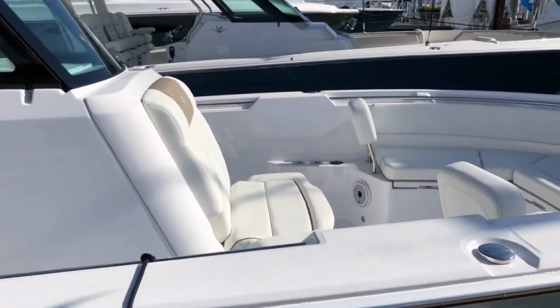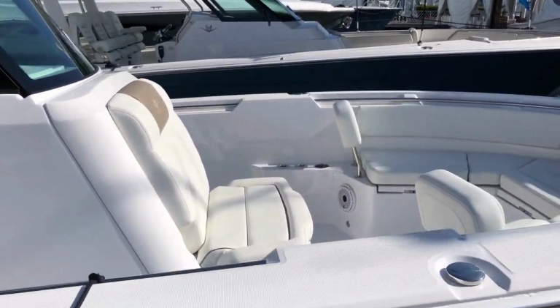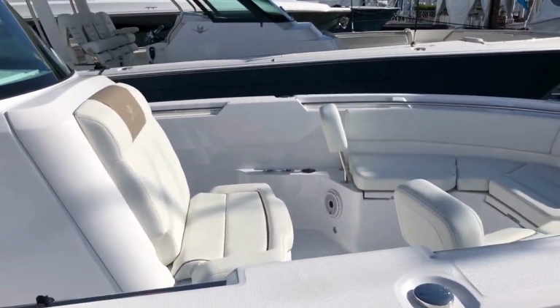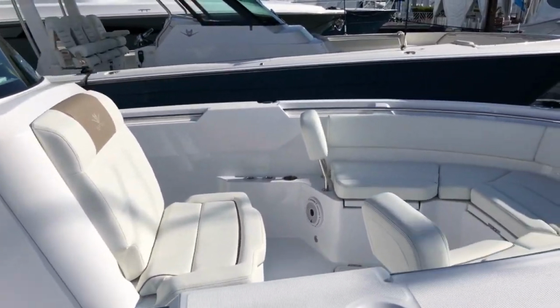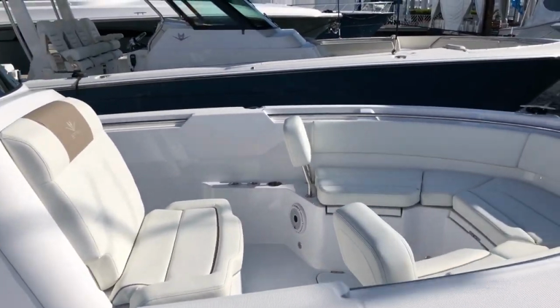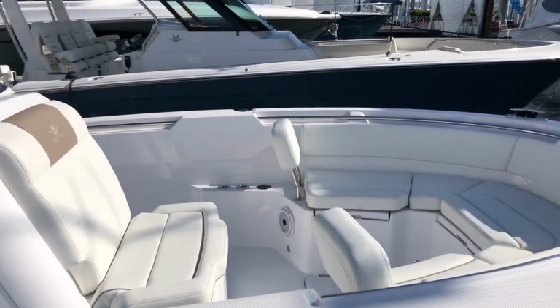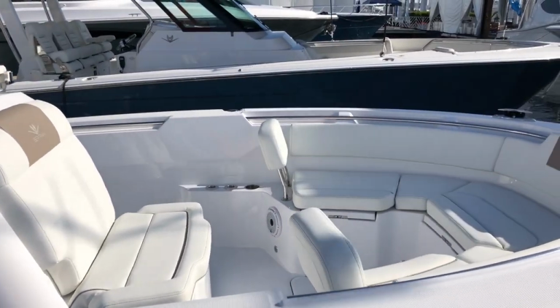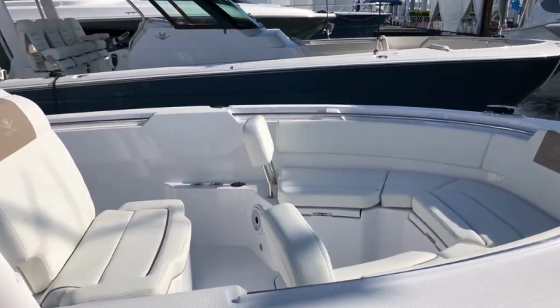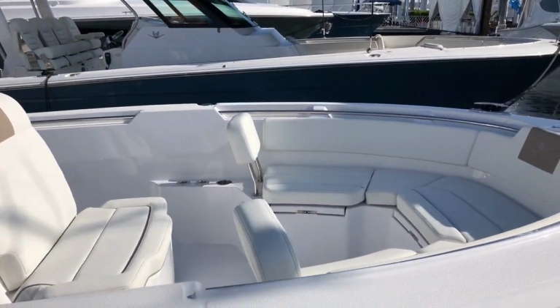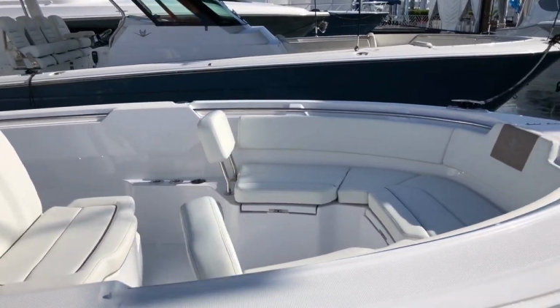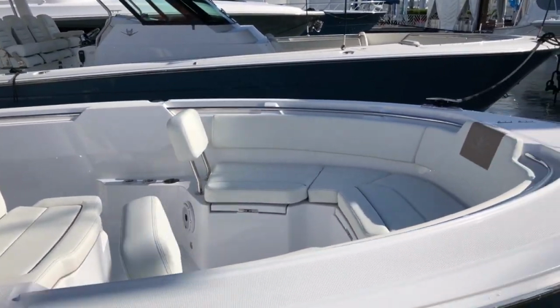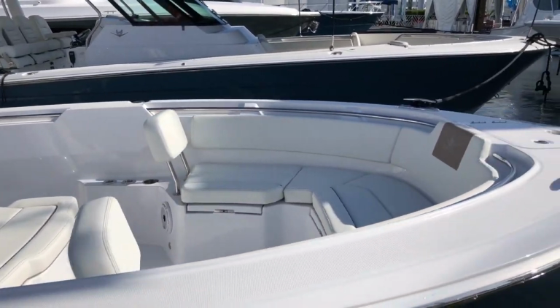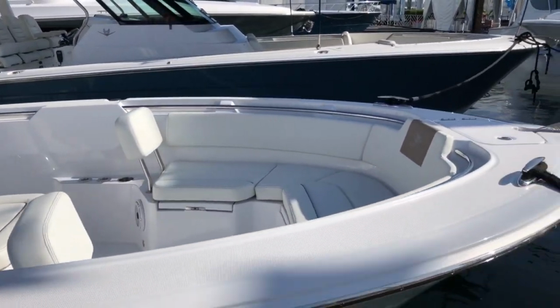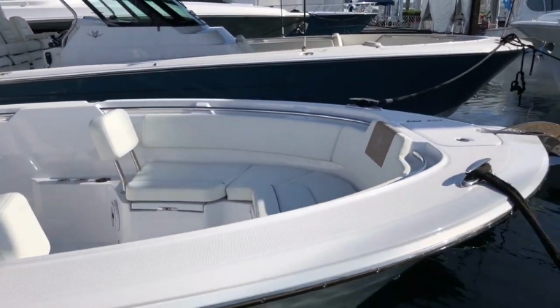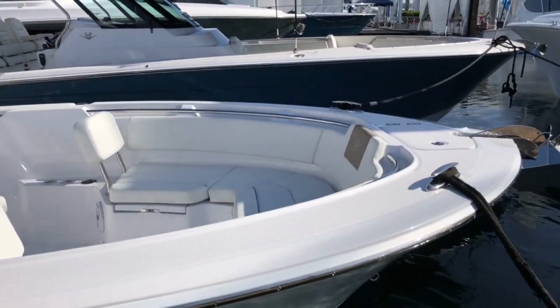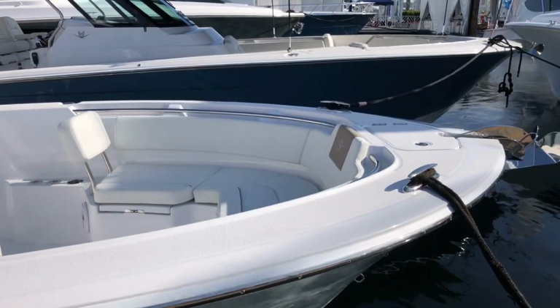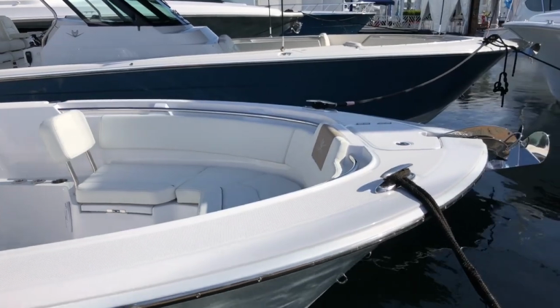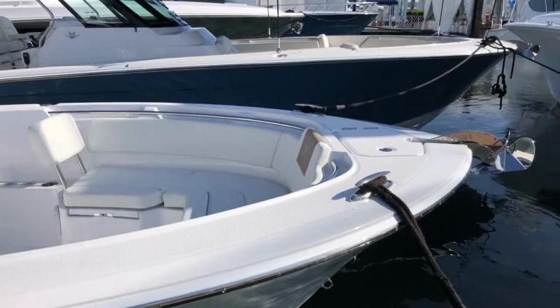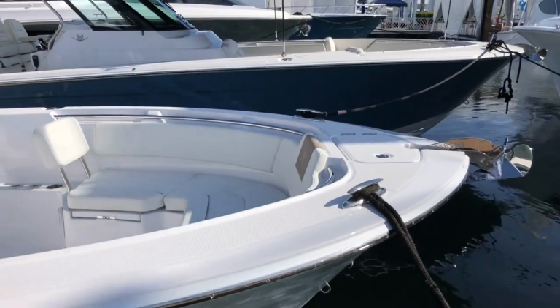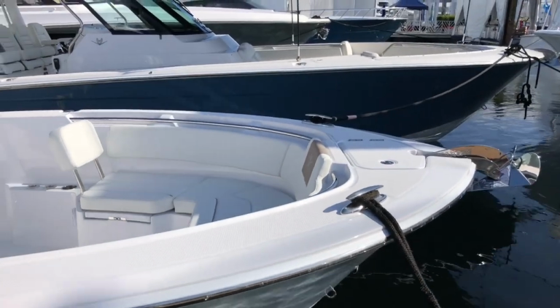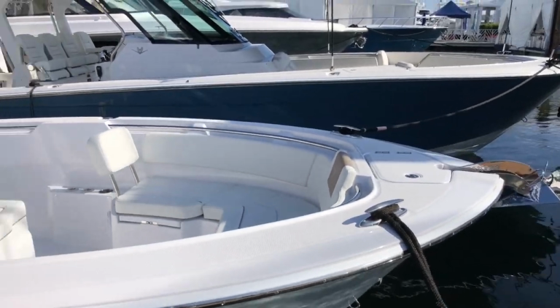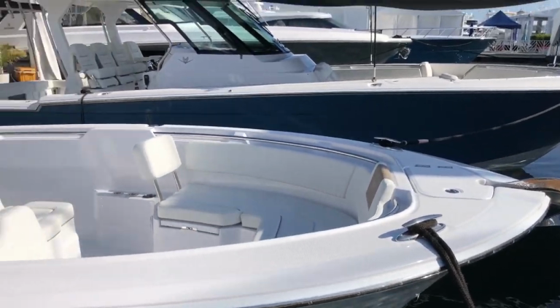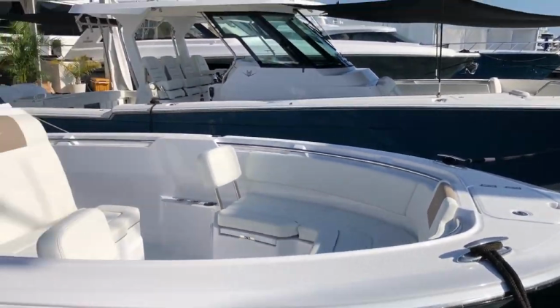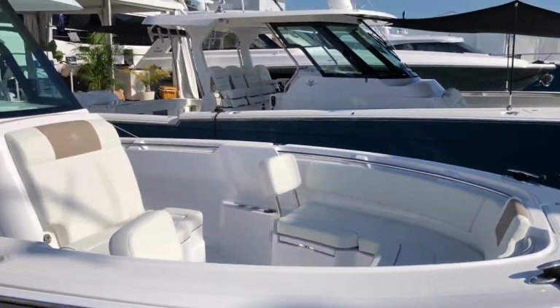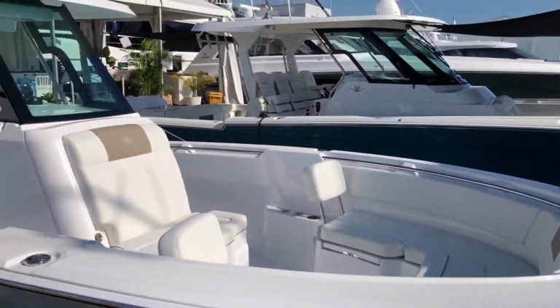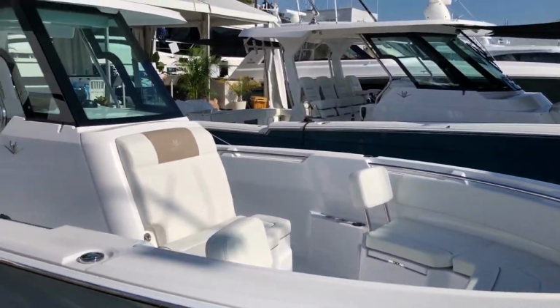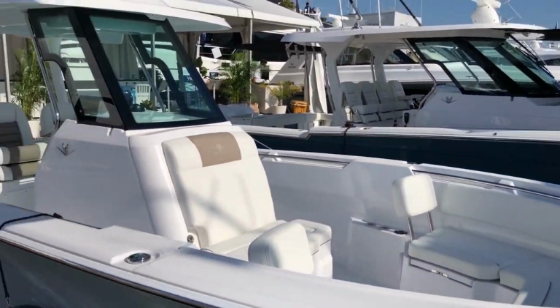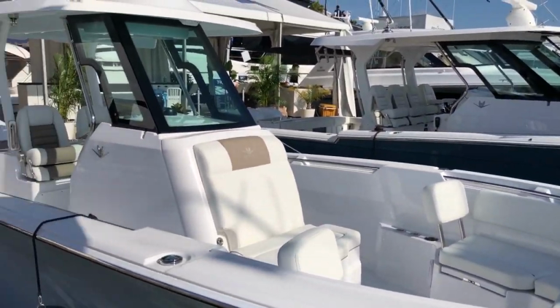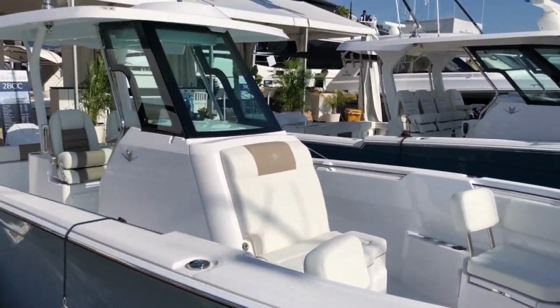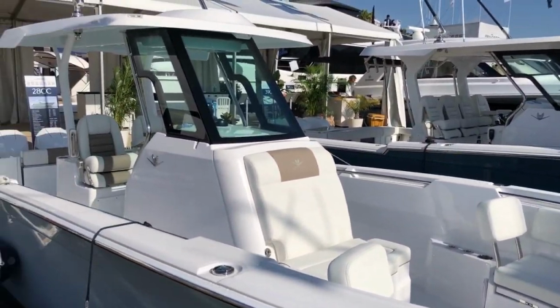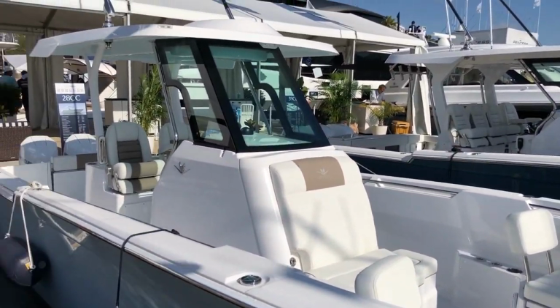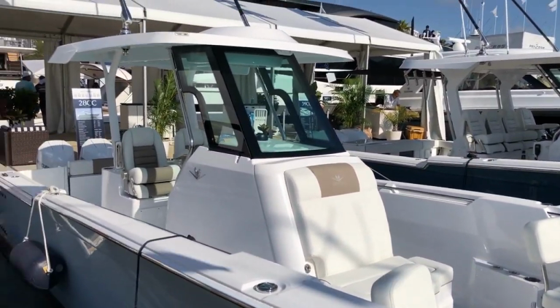It's got a nice seating area up front. This is a perfect family boat, and of course, fishing.